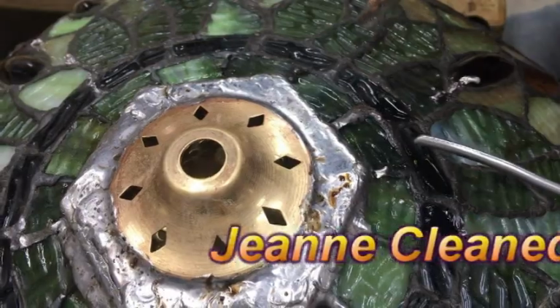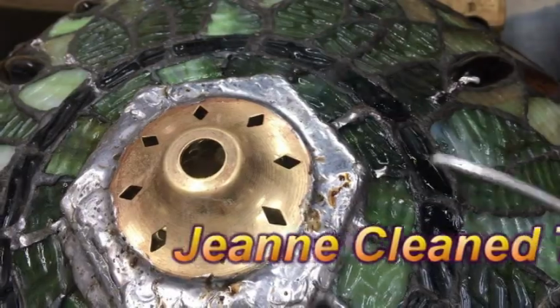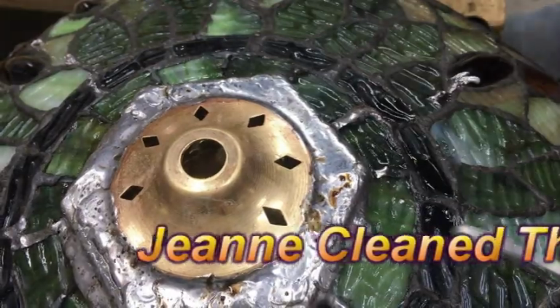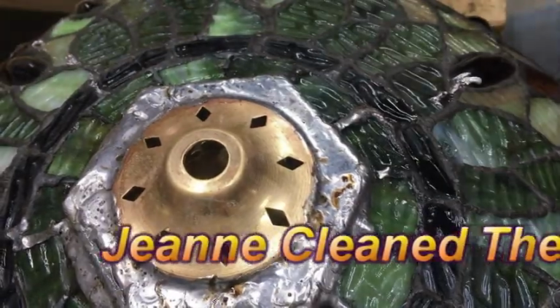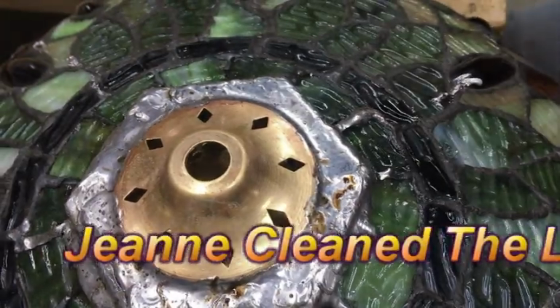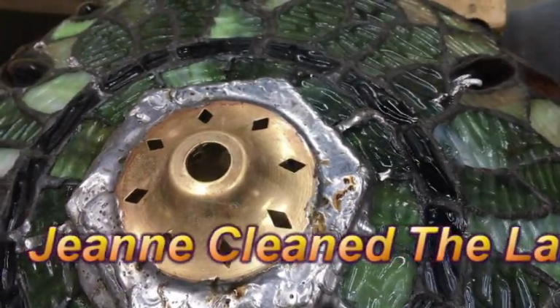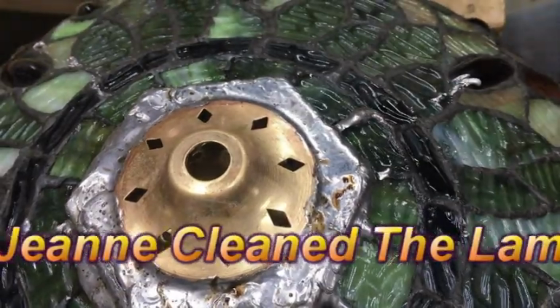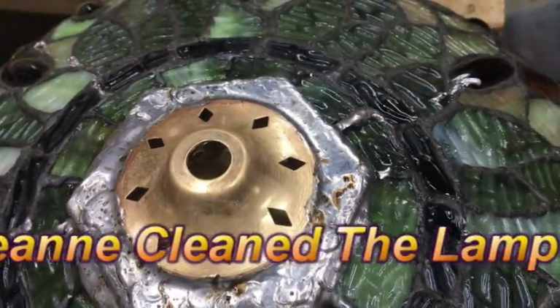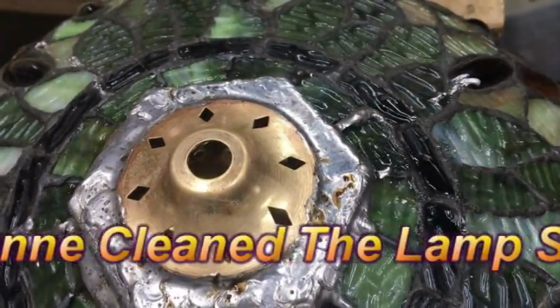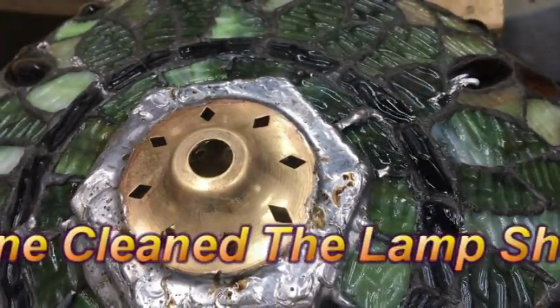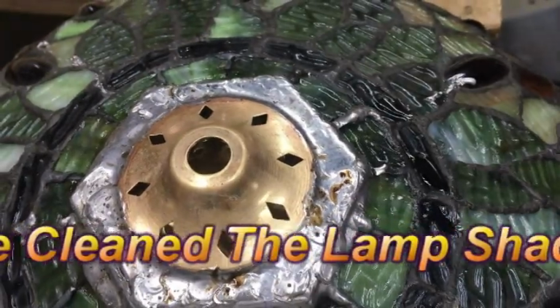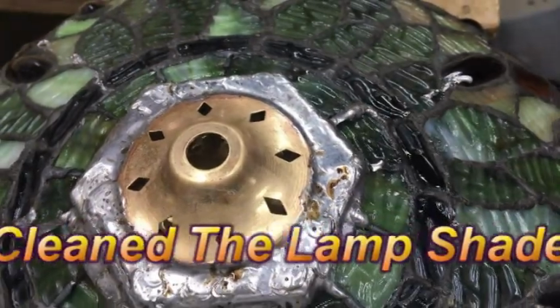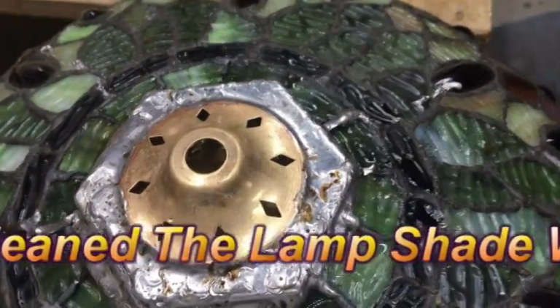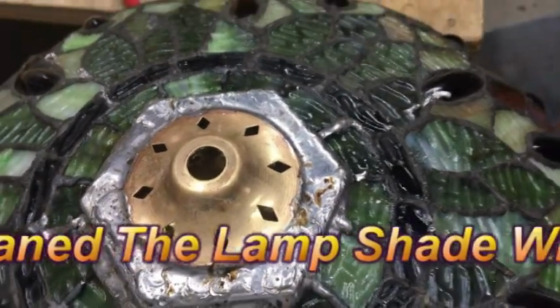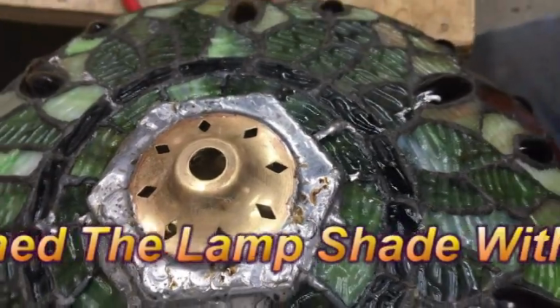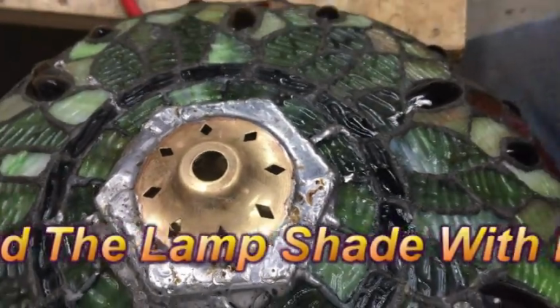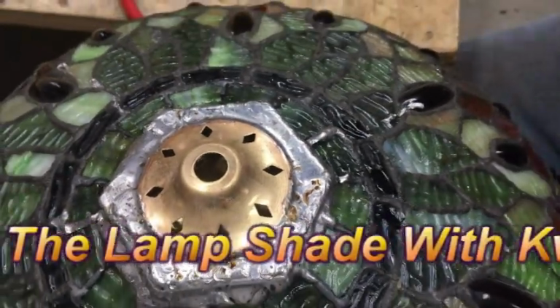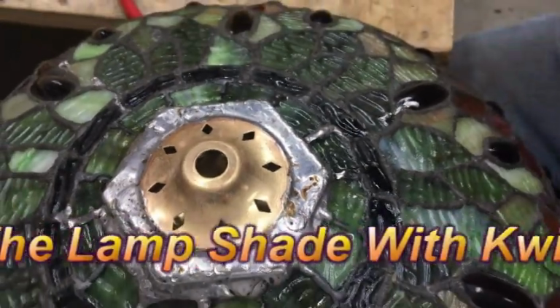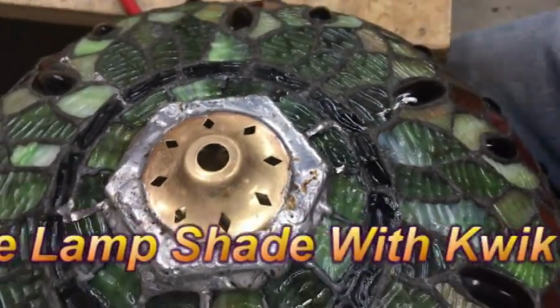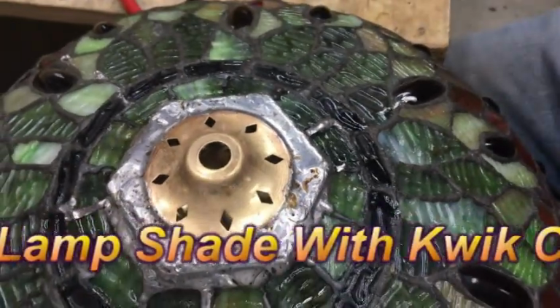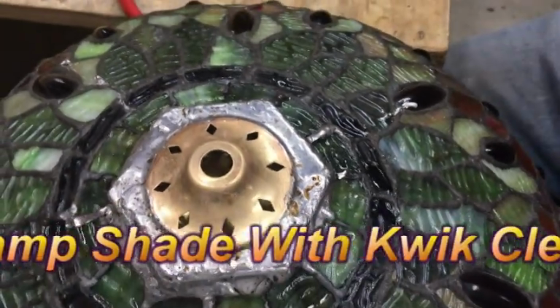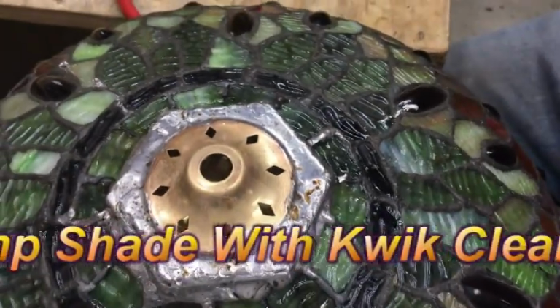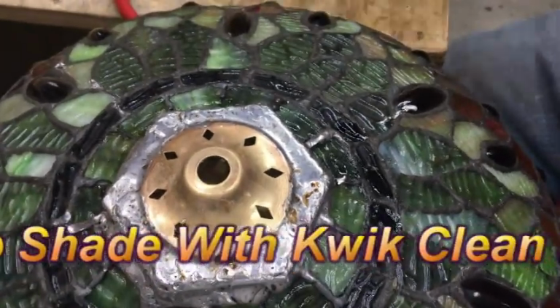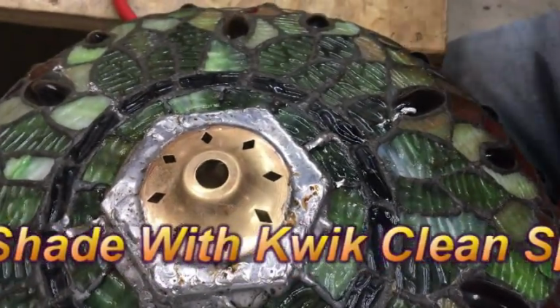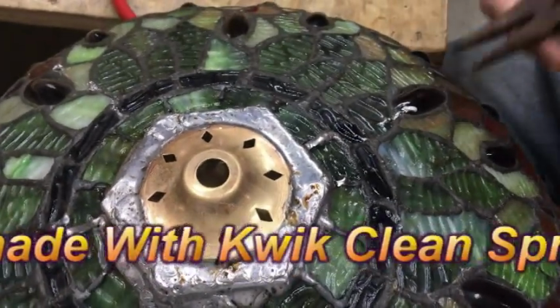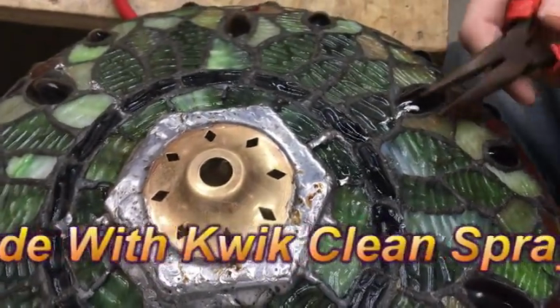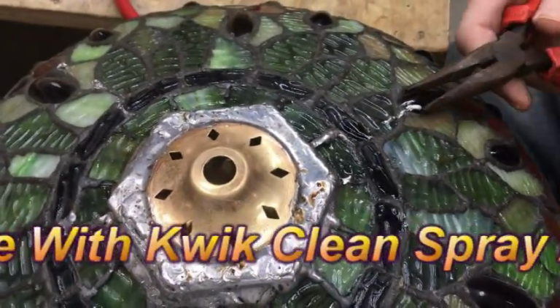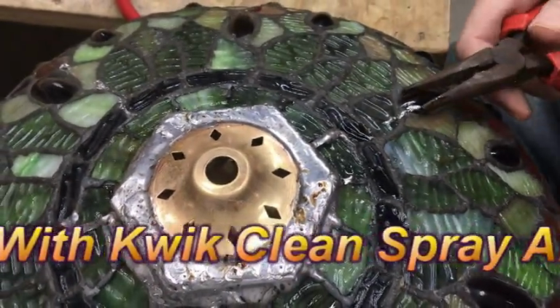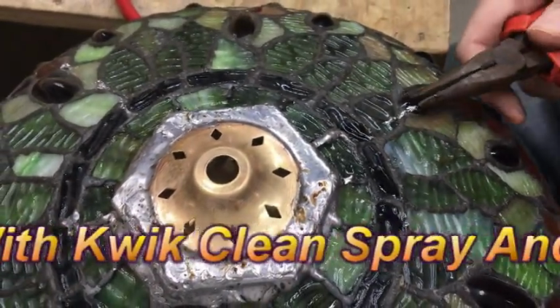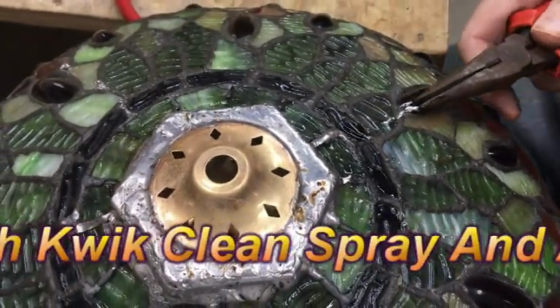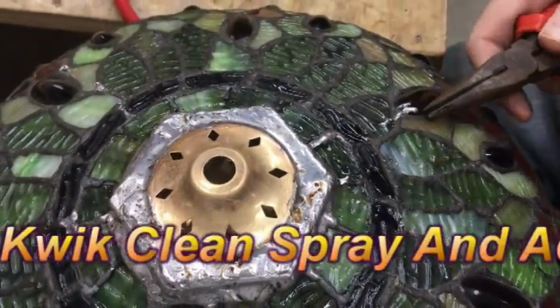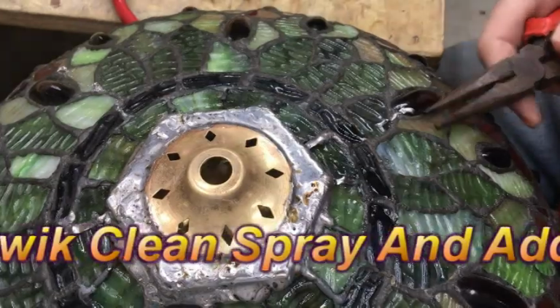Beautiful. This piece will just pop right off of there.